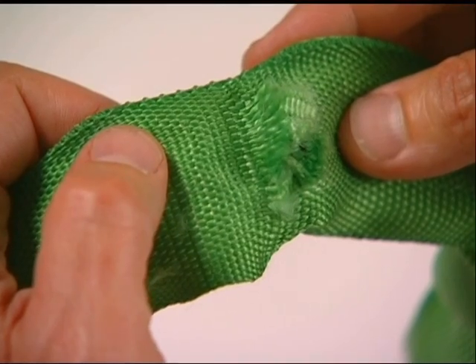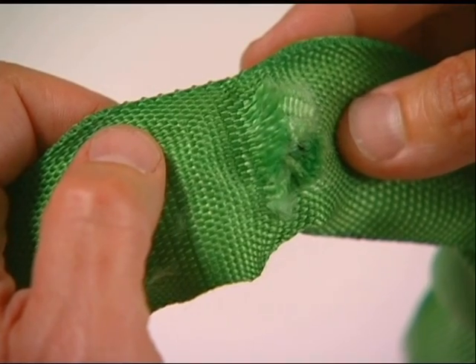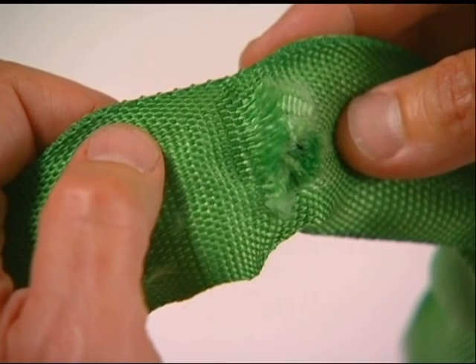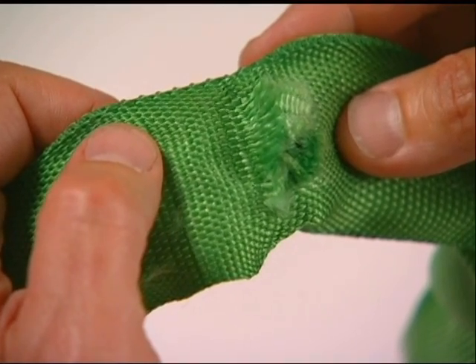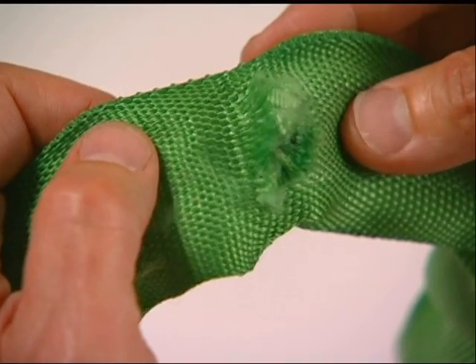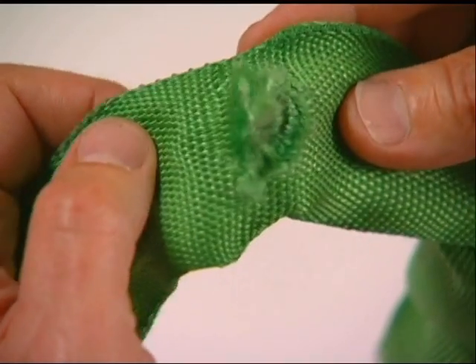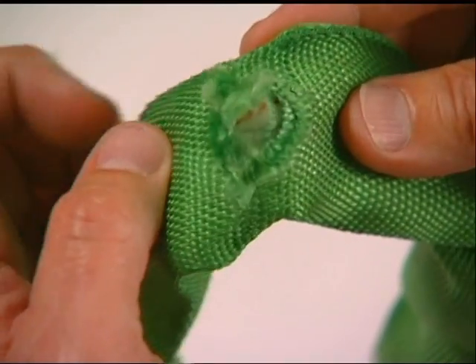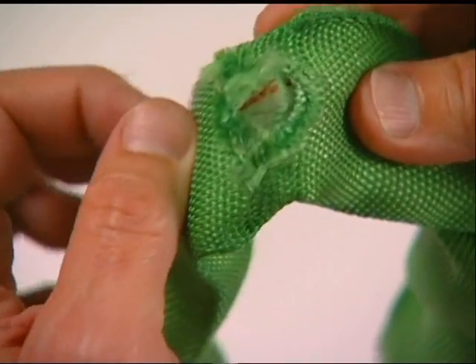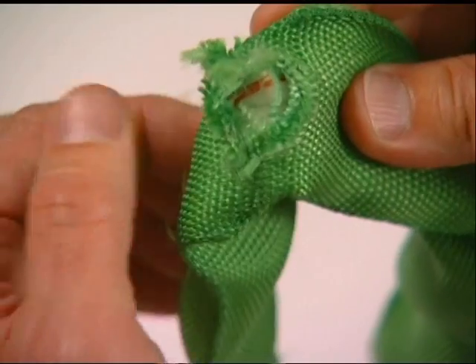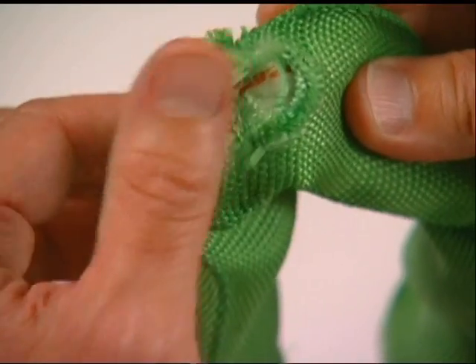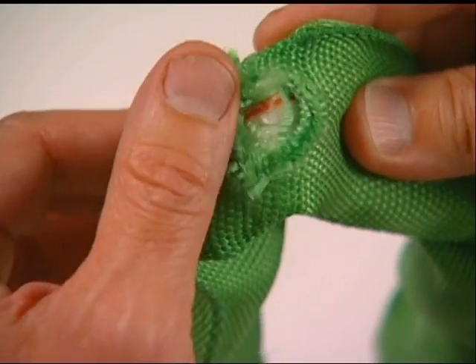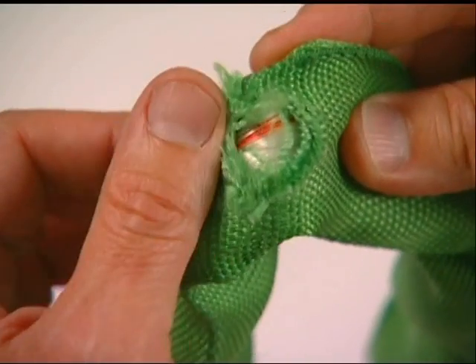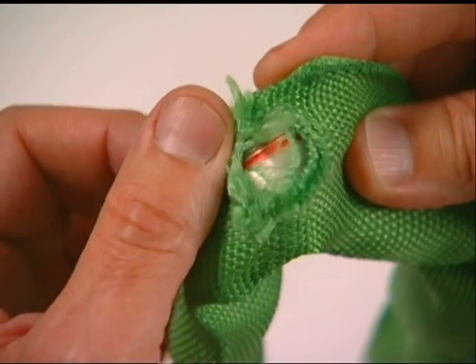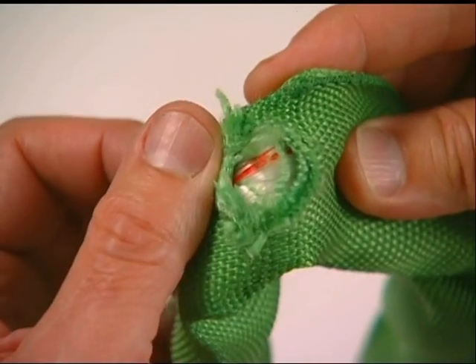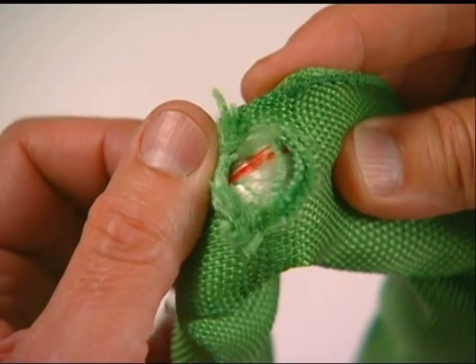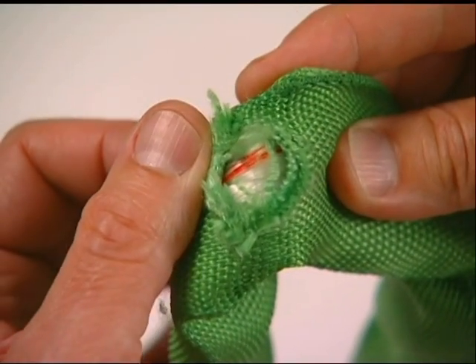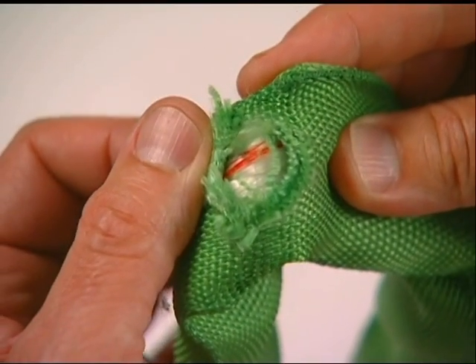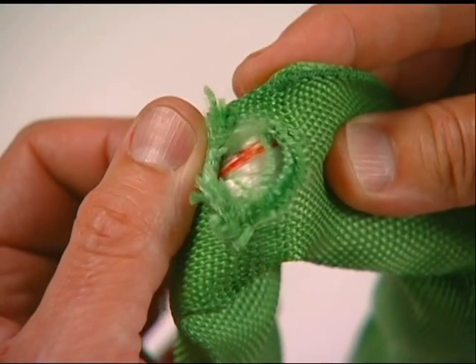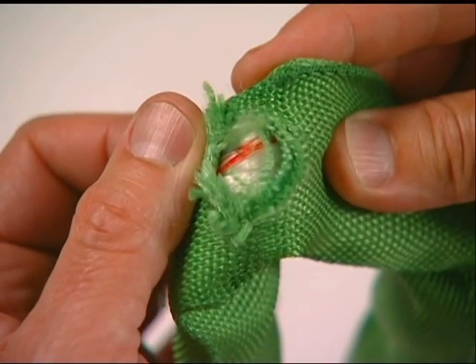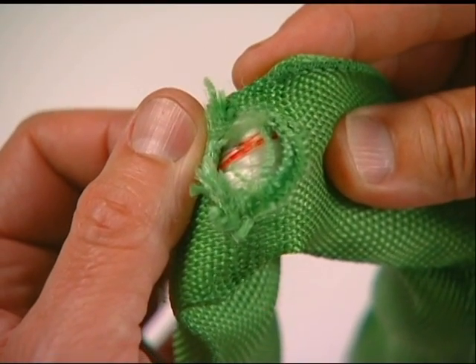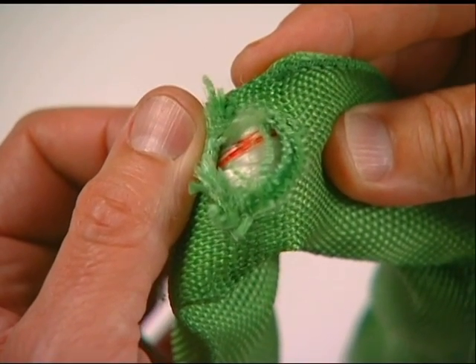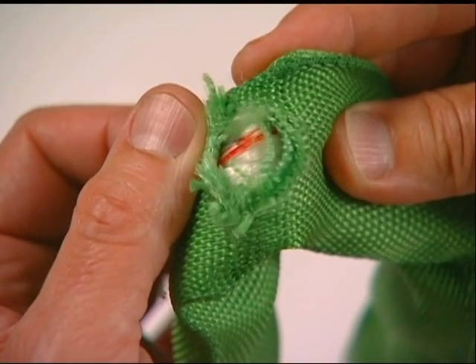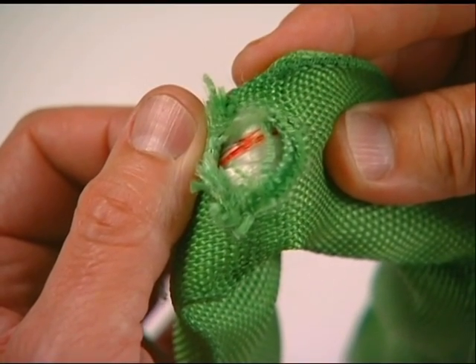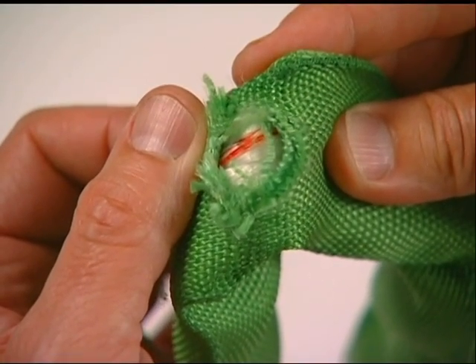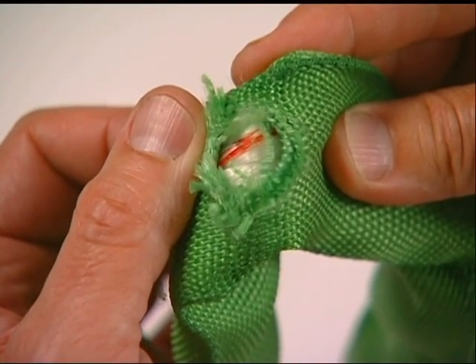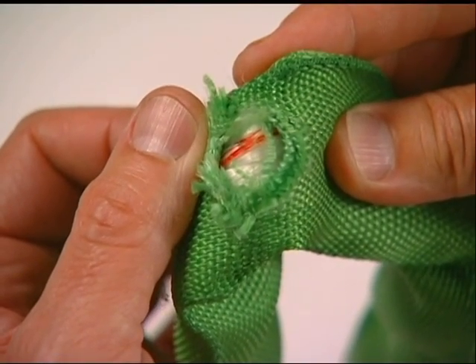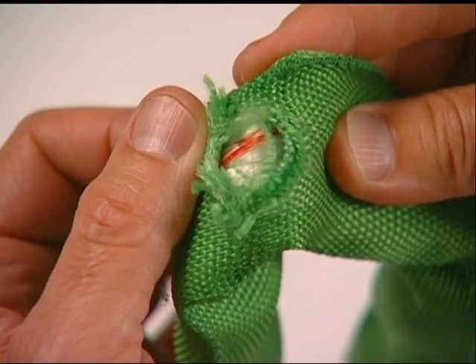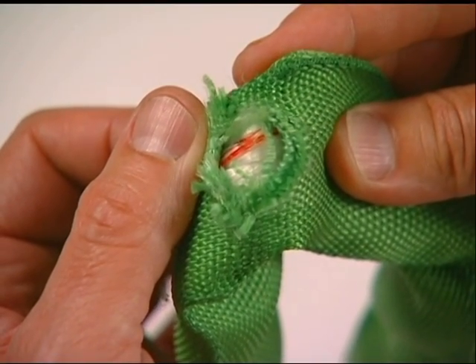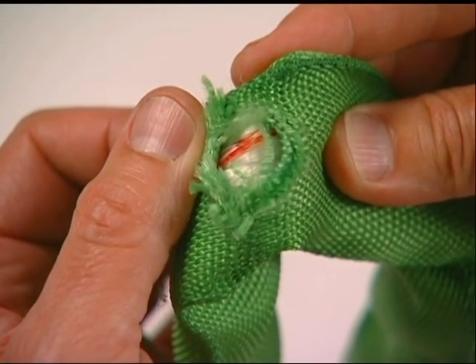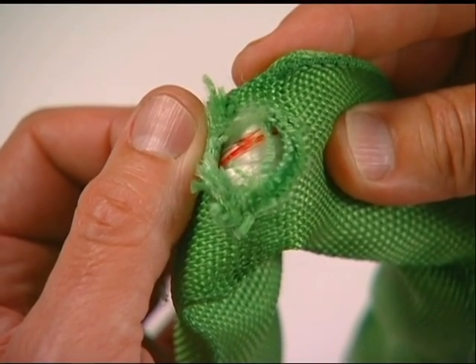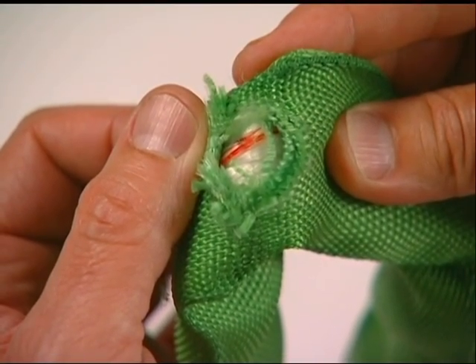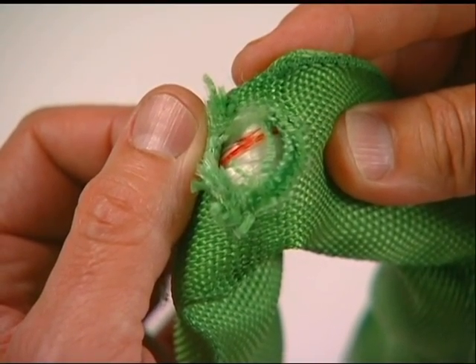Tufflex round slings should be replaced when cover damage is sufficient to expose the load-bearing inner yarns.